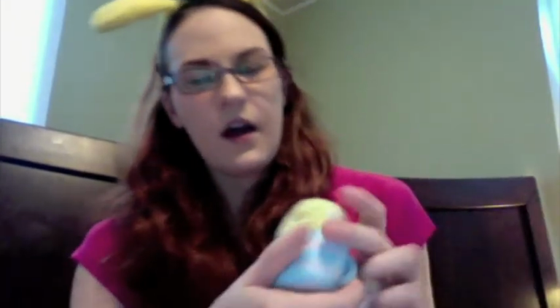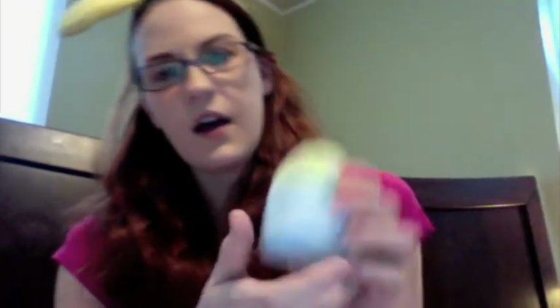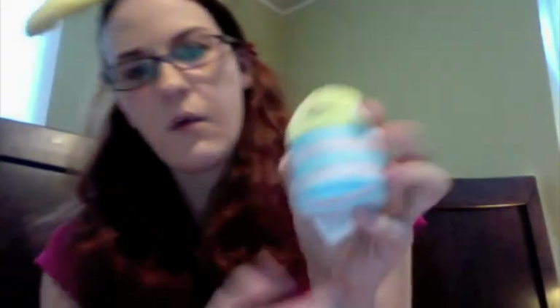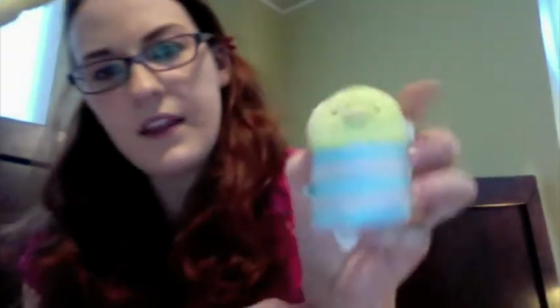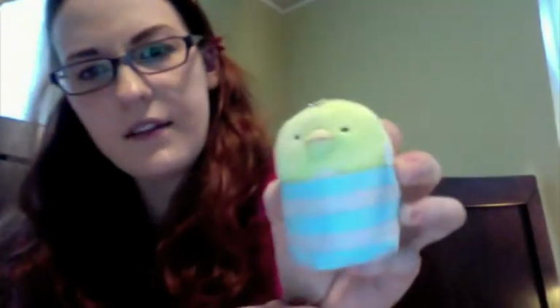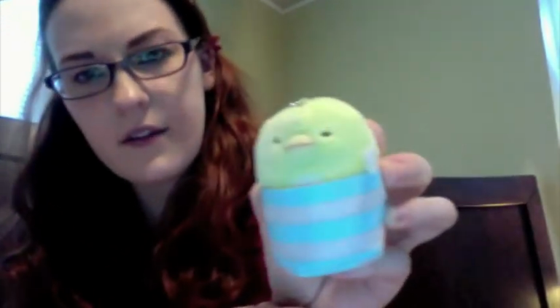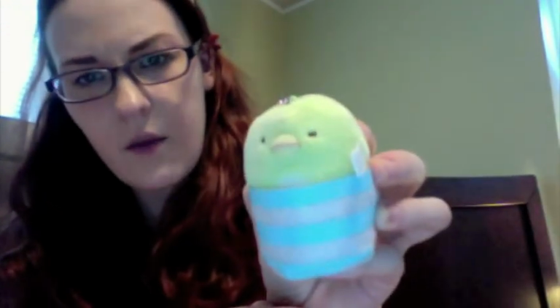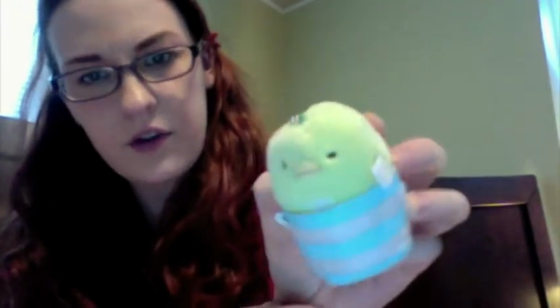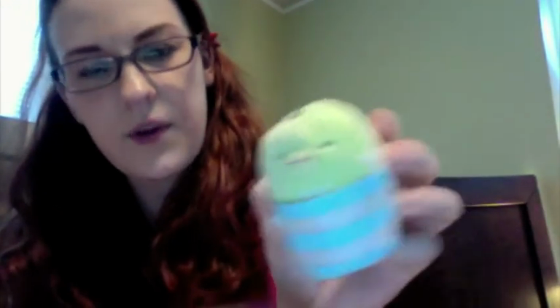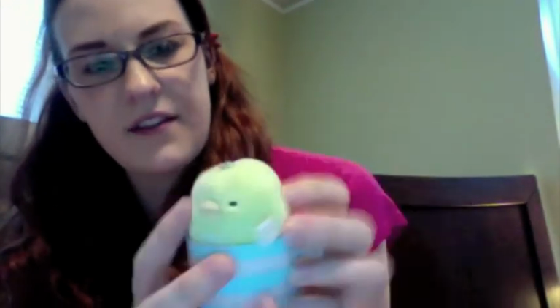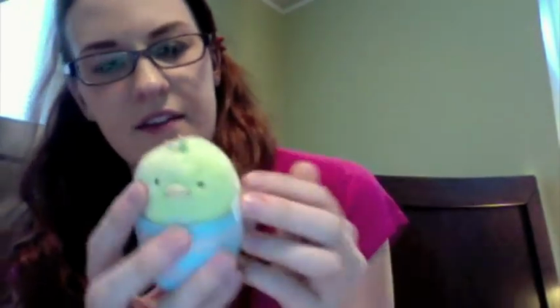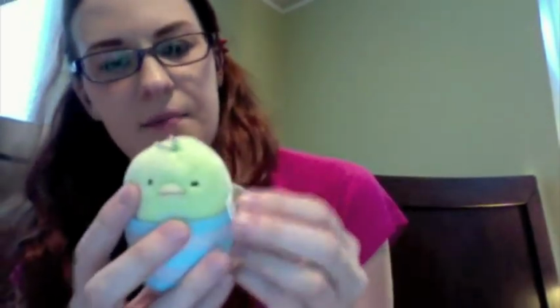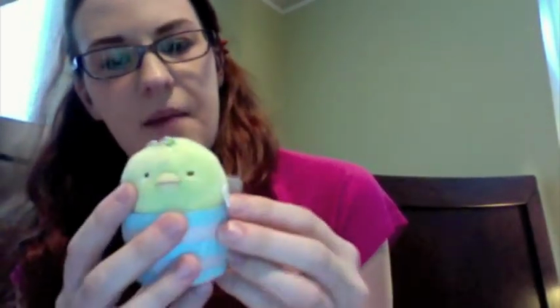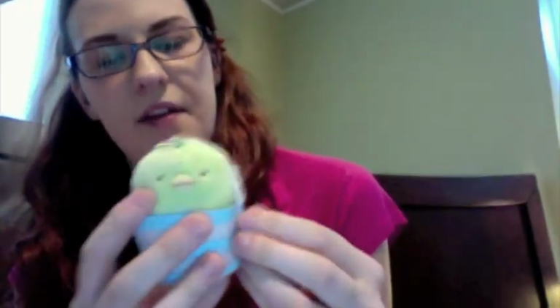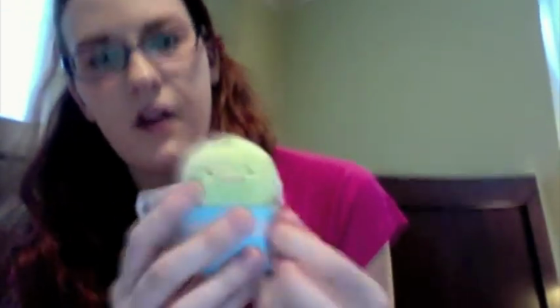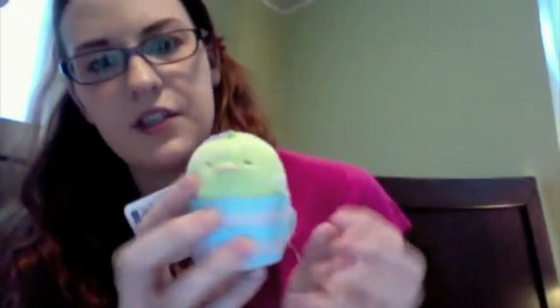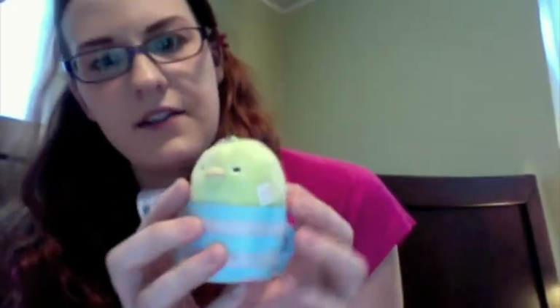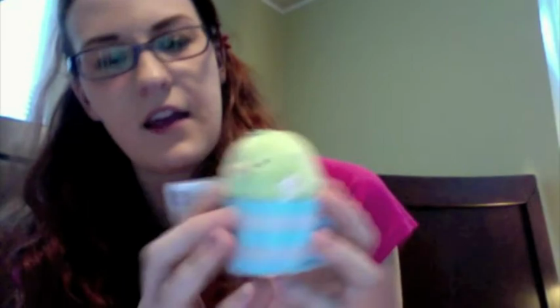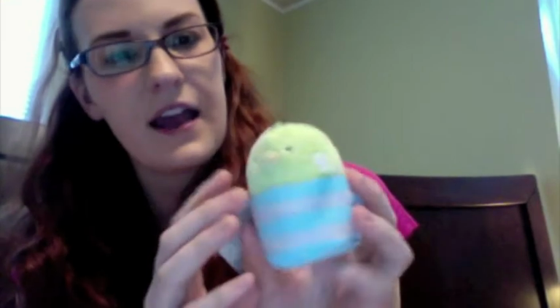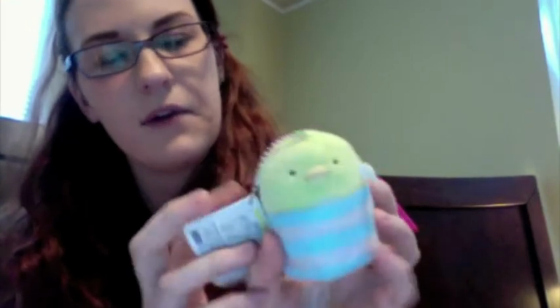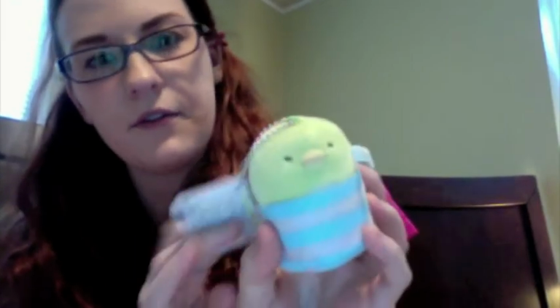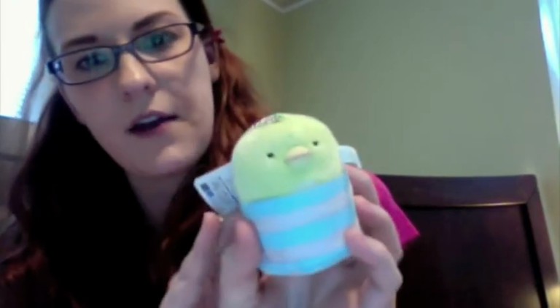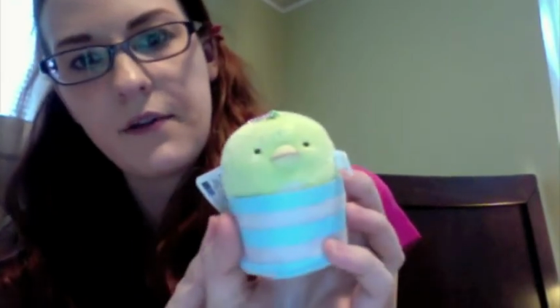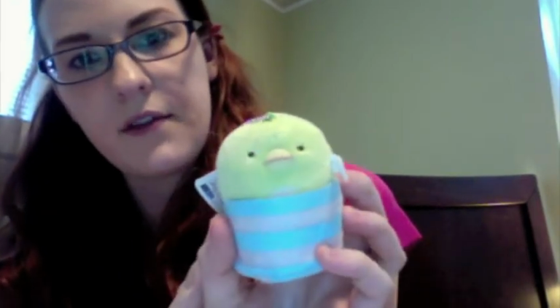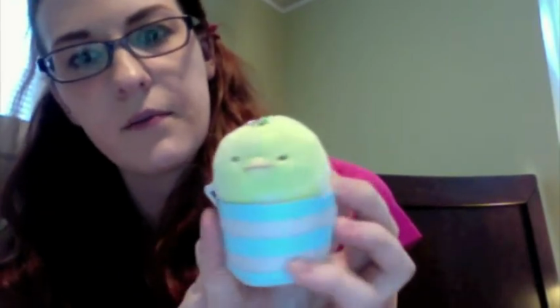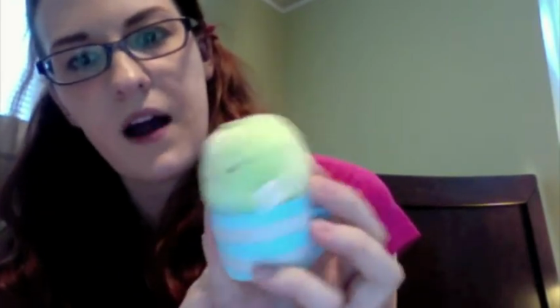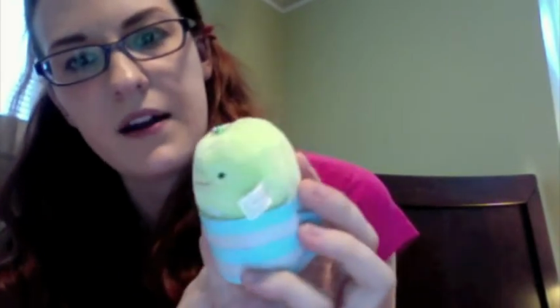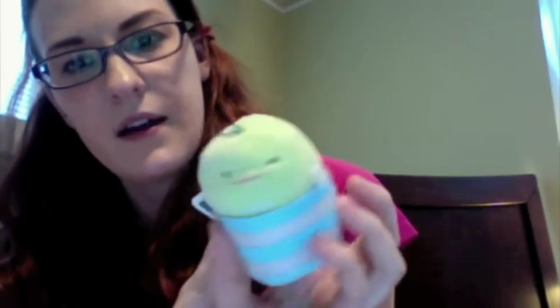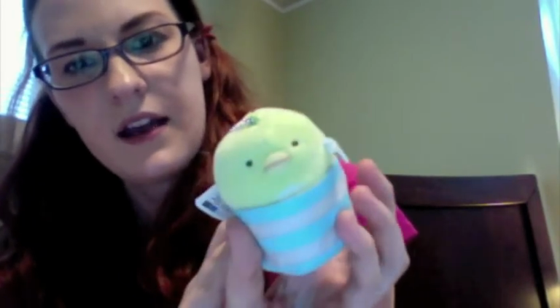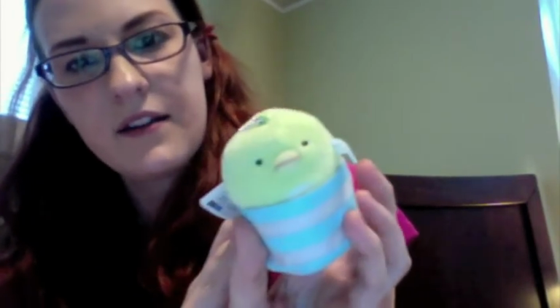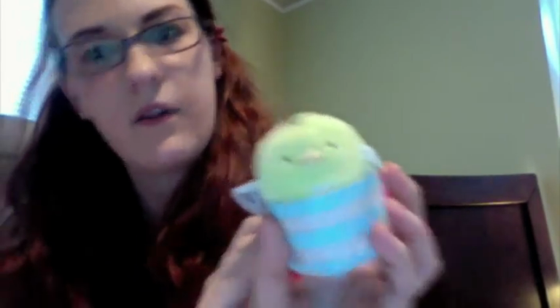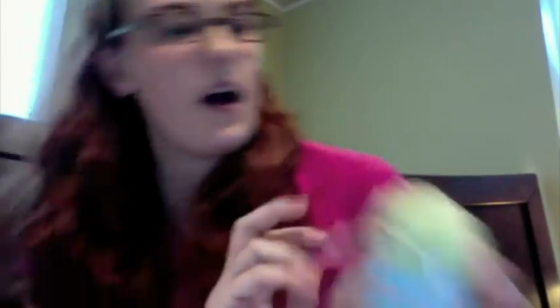I won this — I won two of these at the same time out of the claw machines, and I gave one to Rio, so this is mine. He's in a little cup.